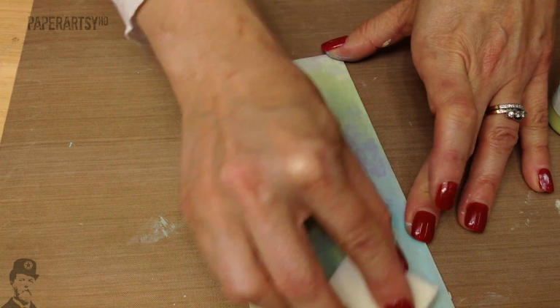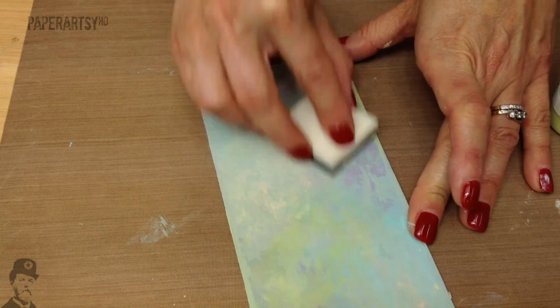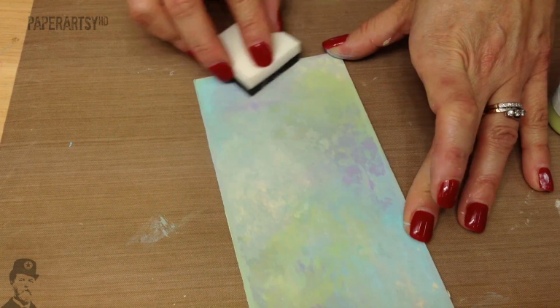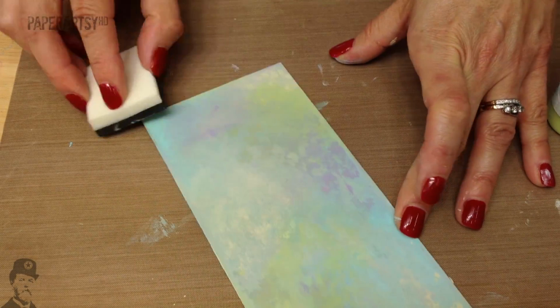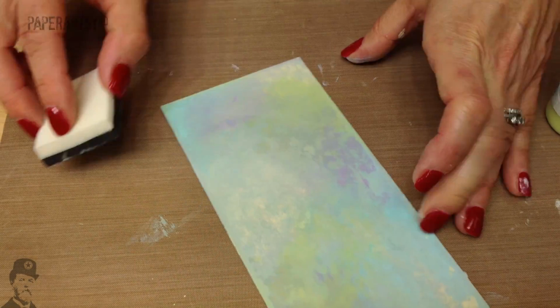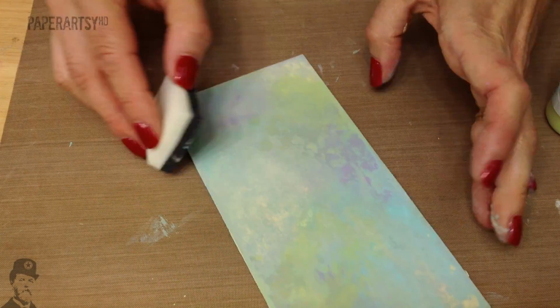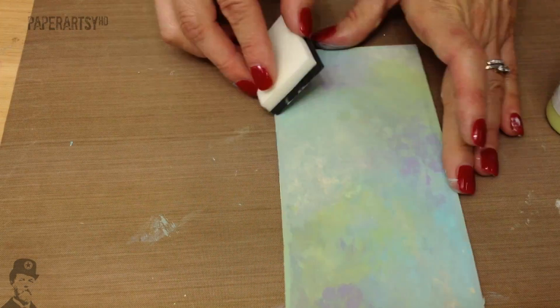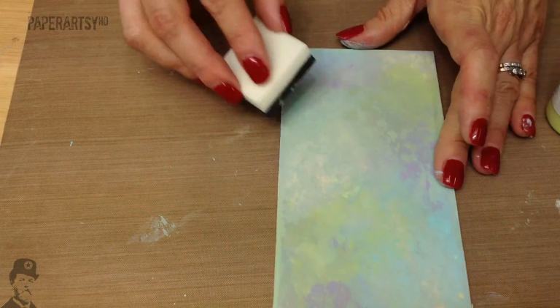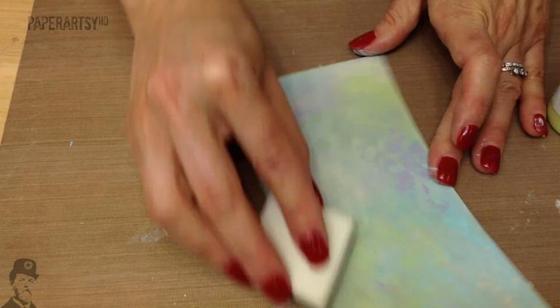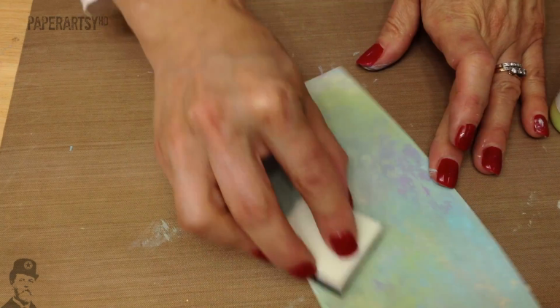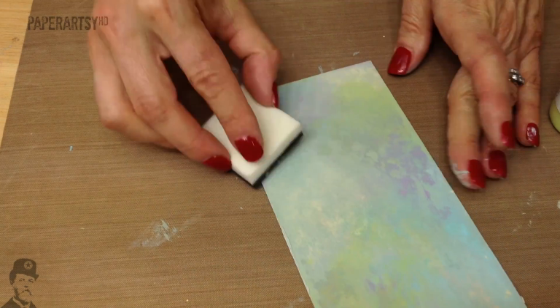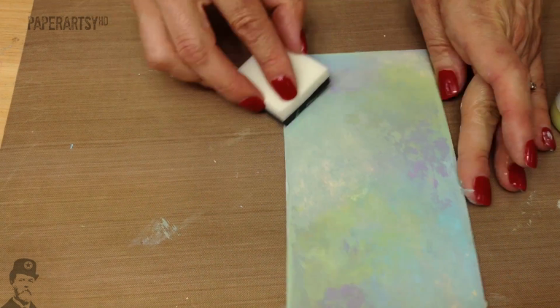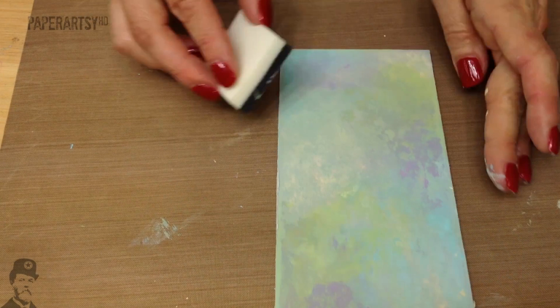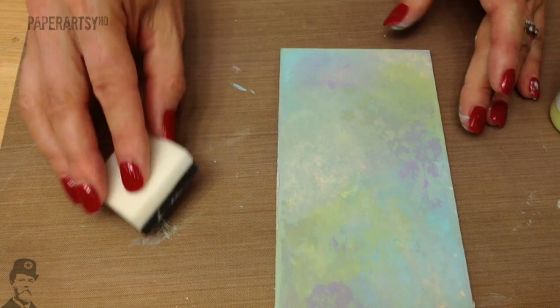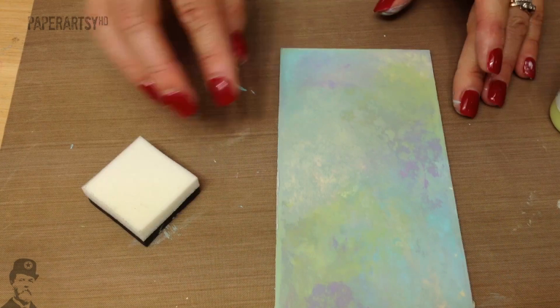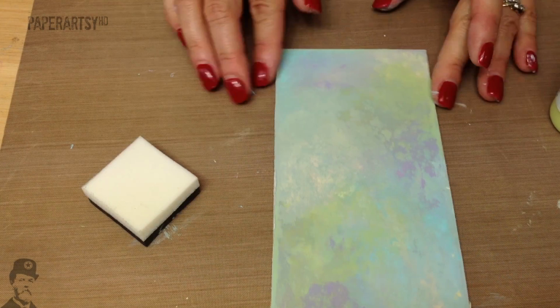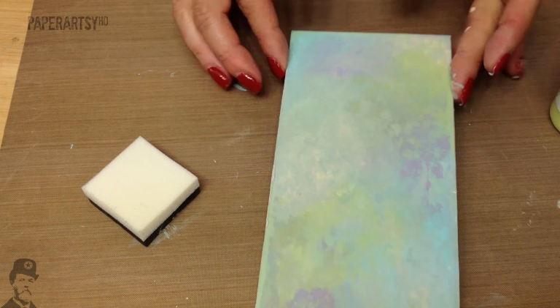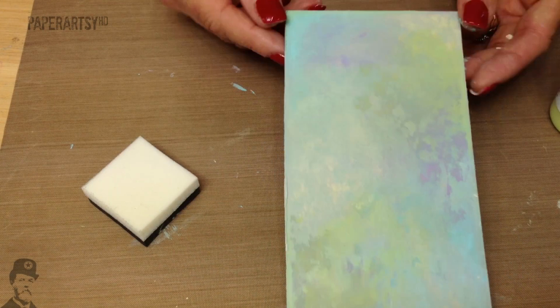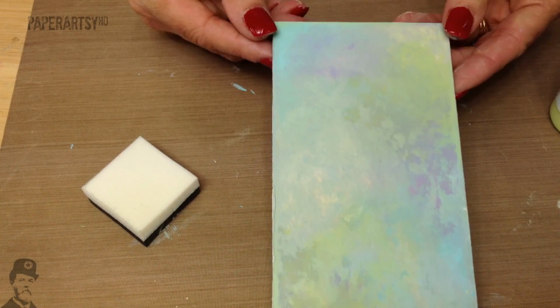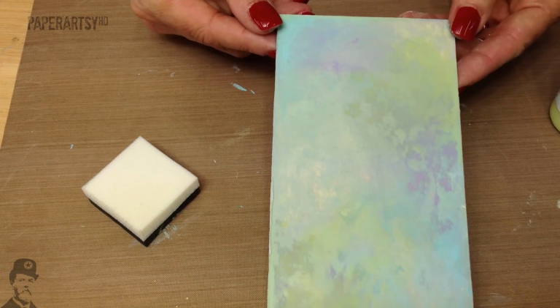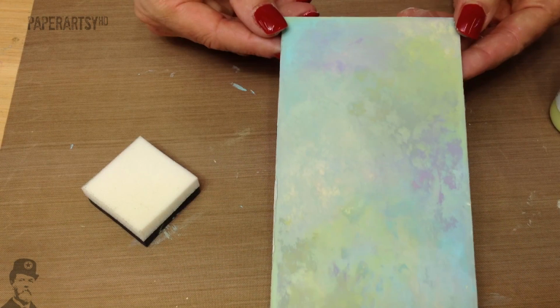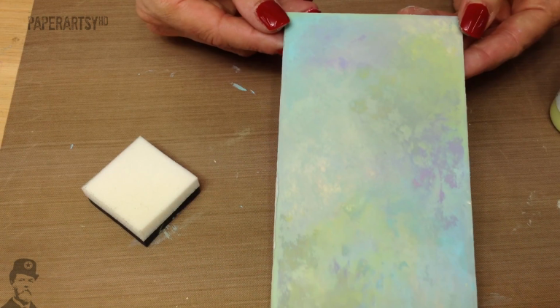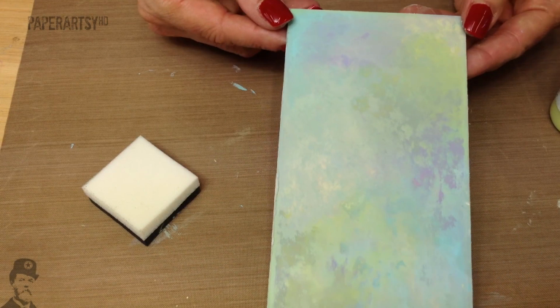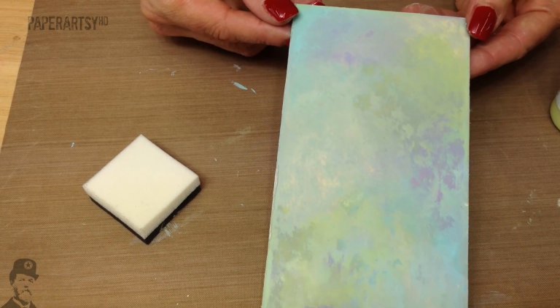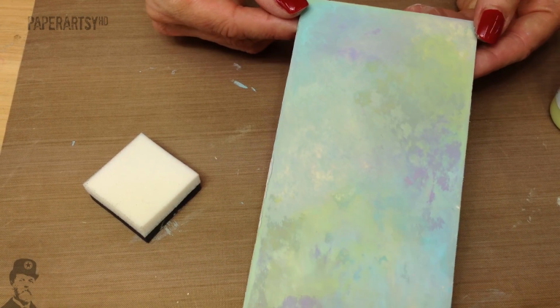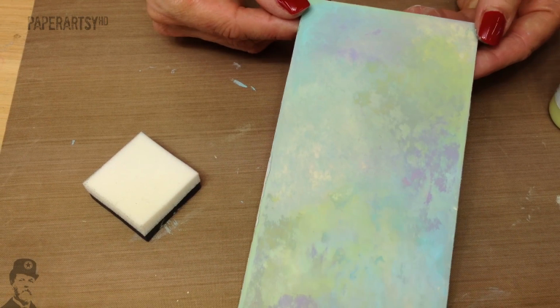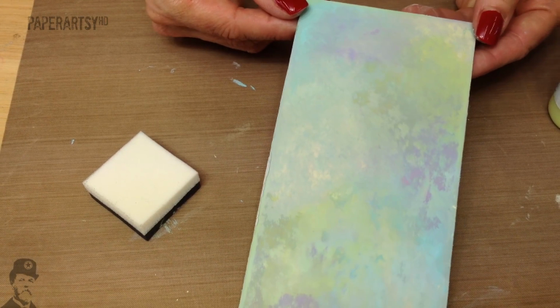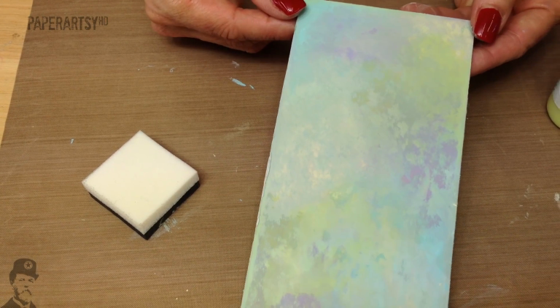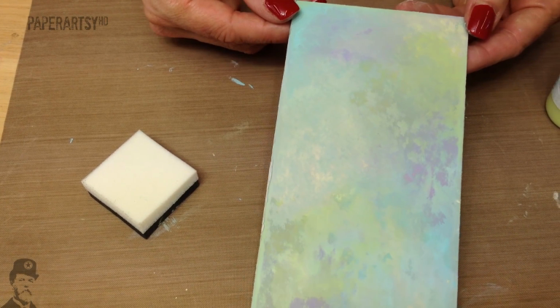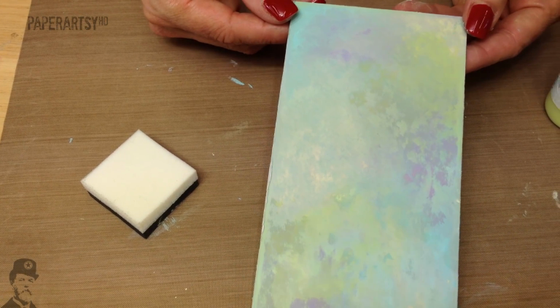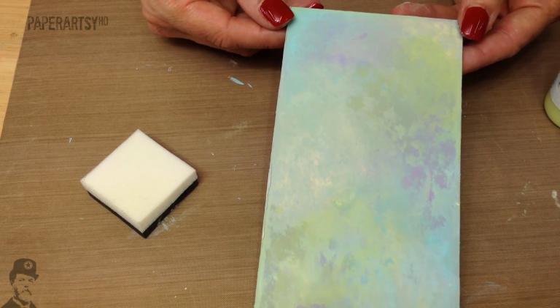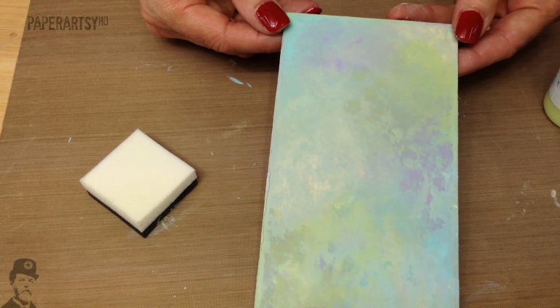And there you go — it's a really simple random painted background.